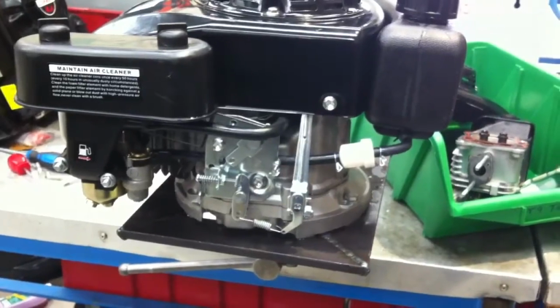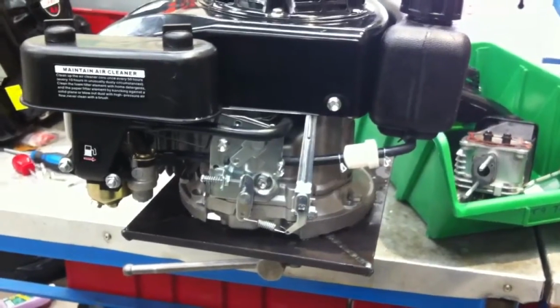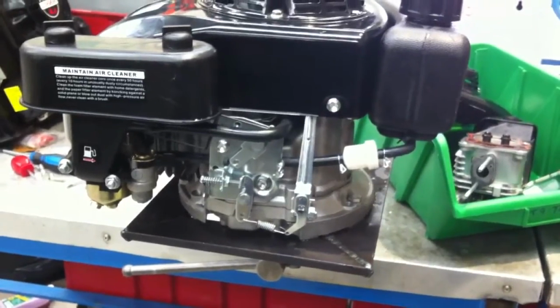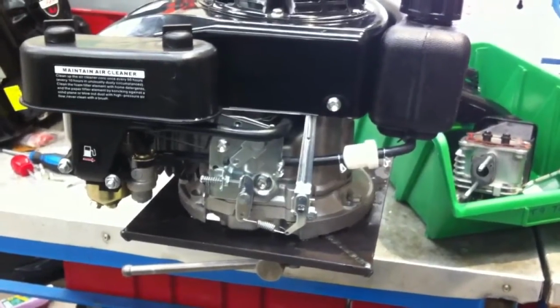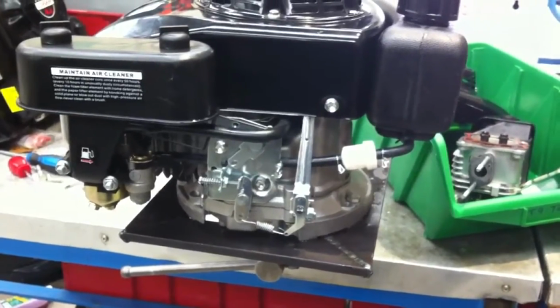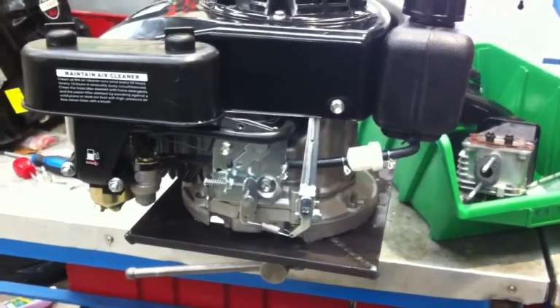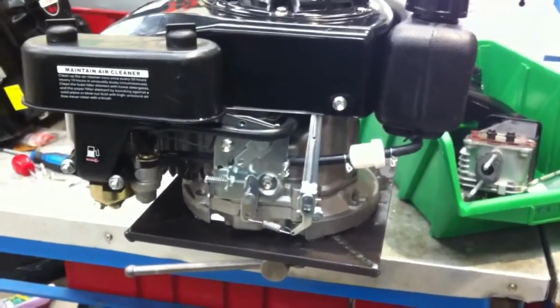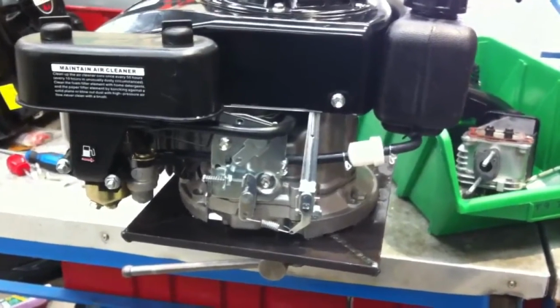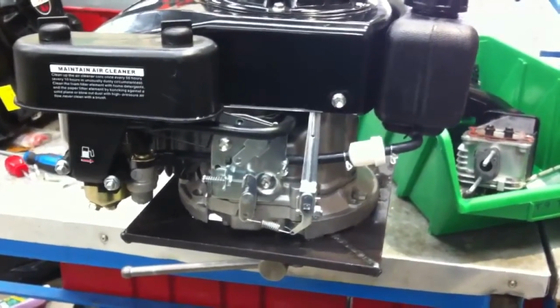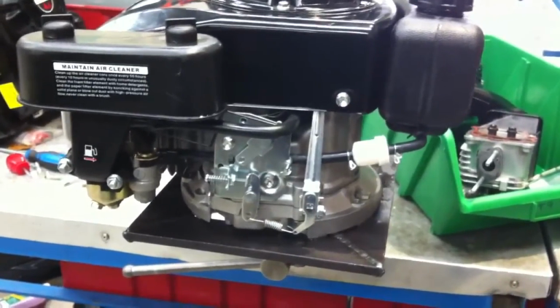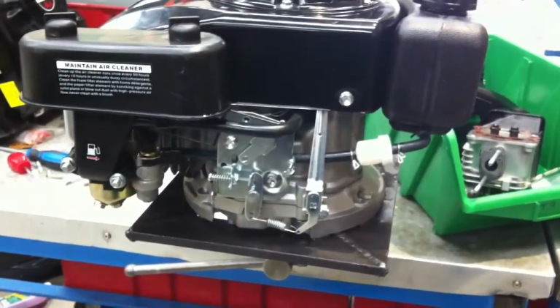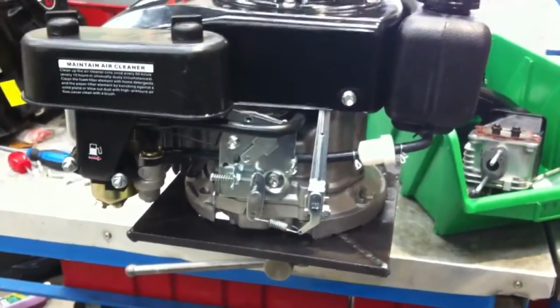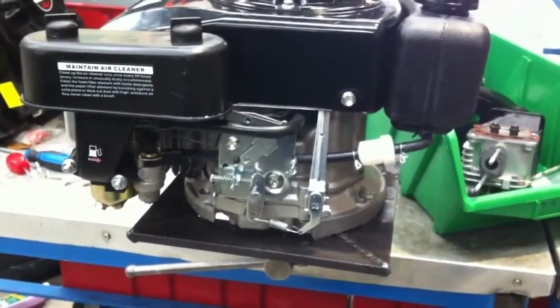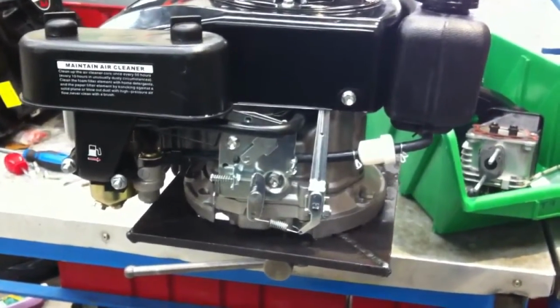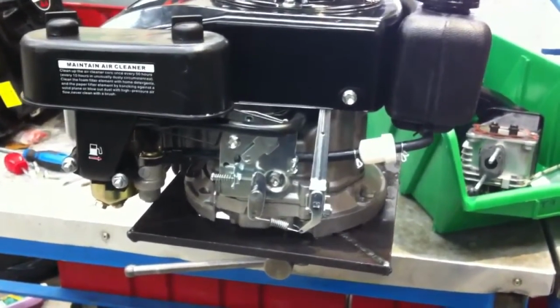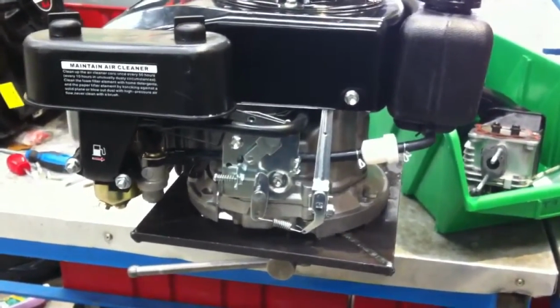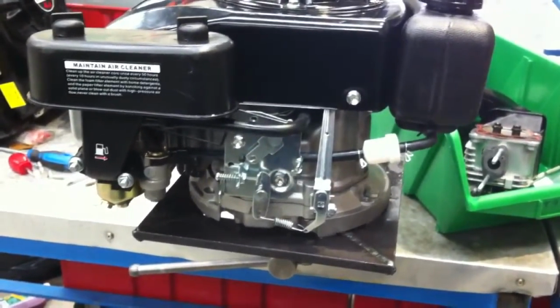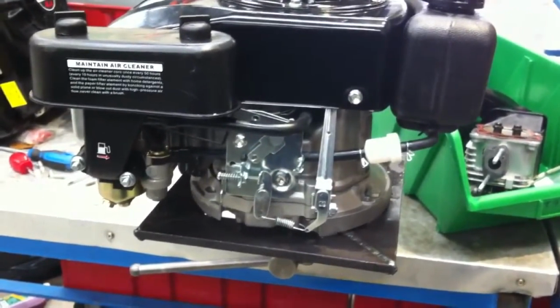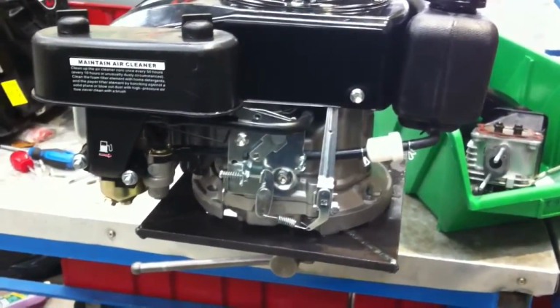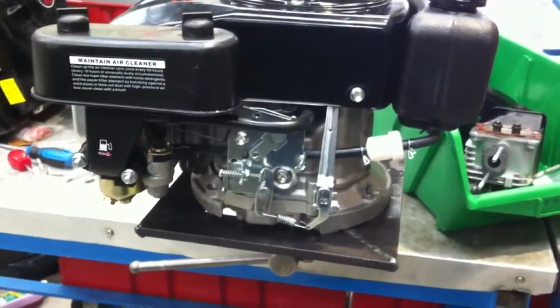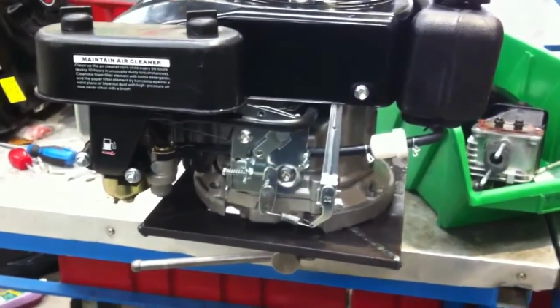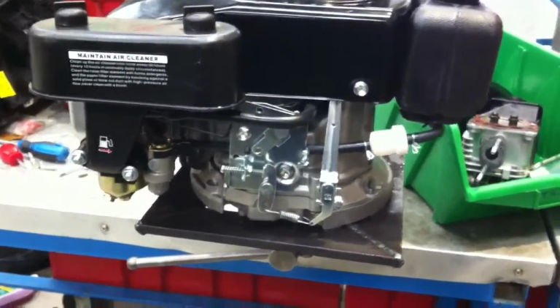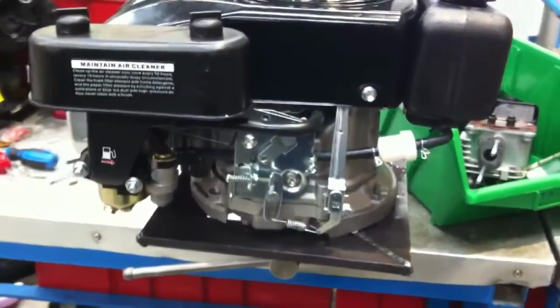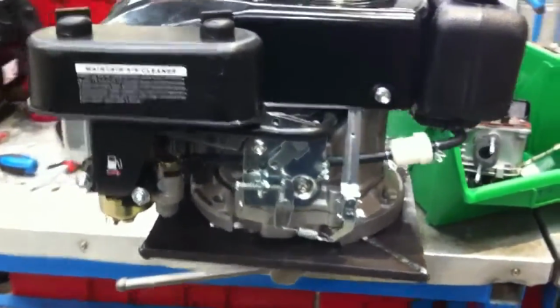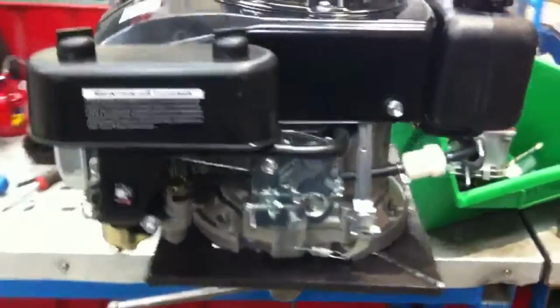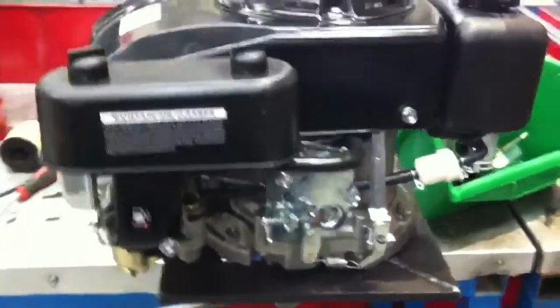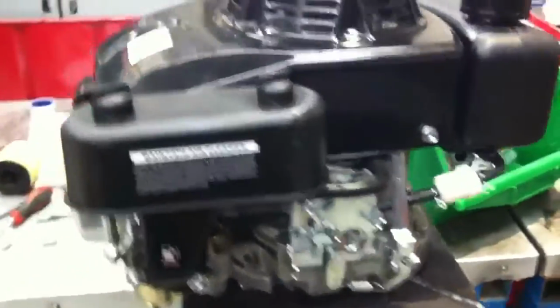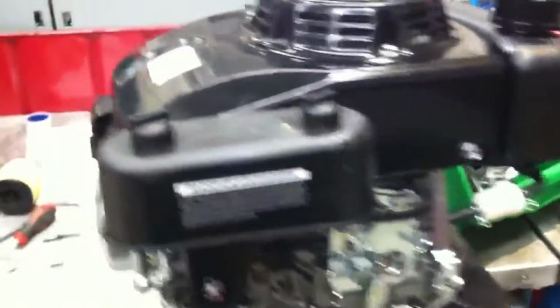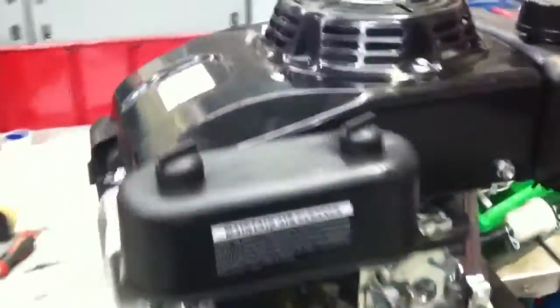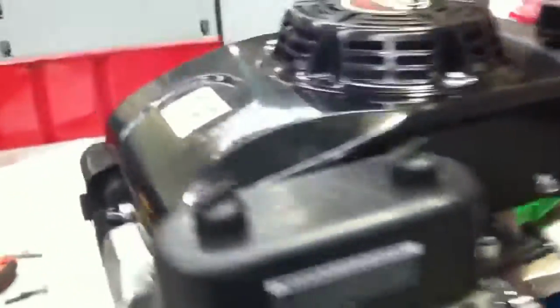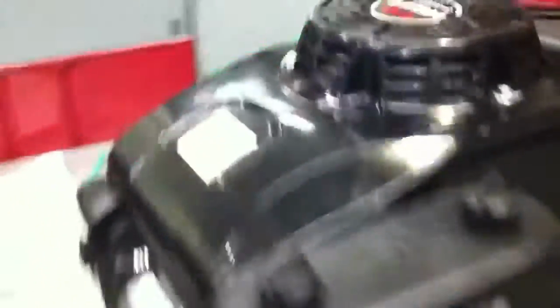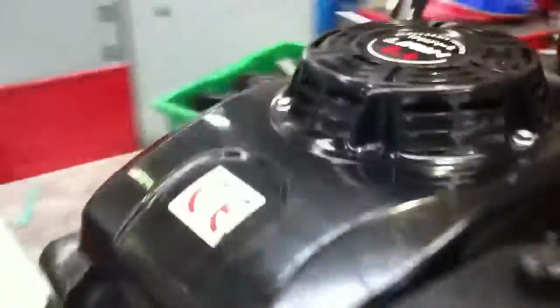We are going to examine the throttle and the governor arrangement on the Lyfan 5 horsepower engine.